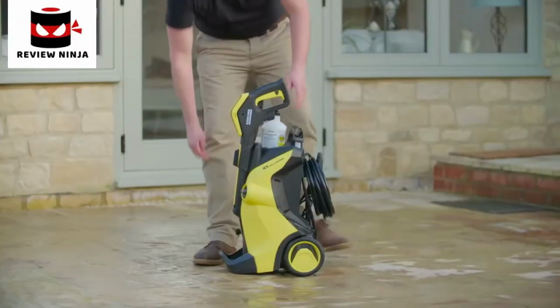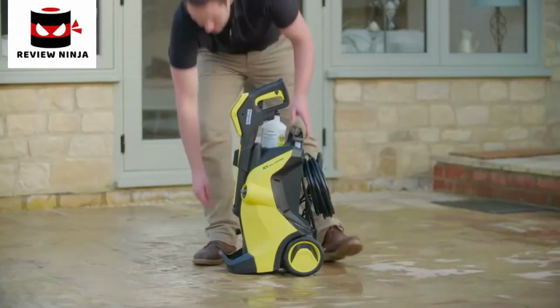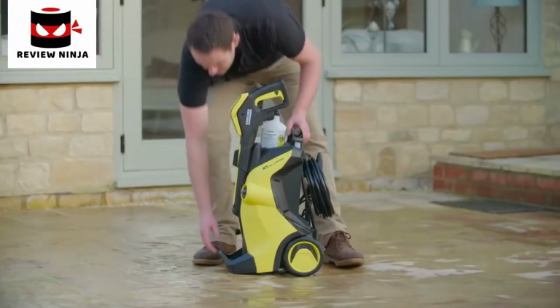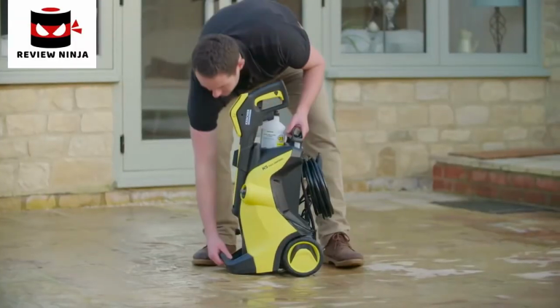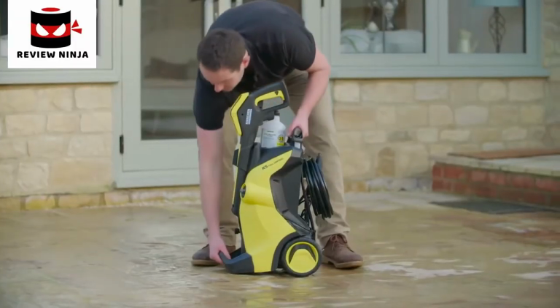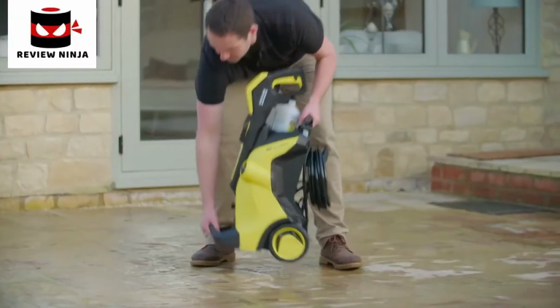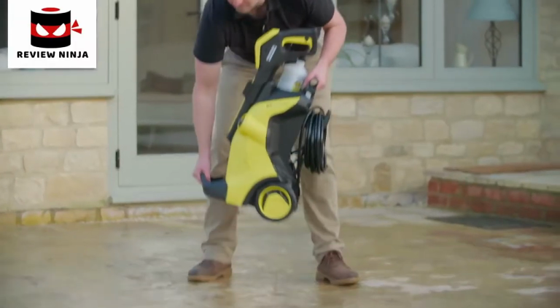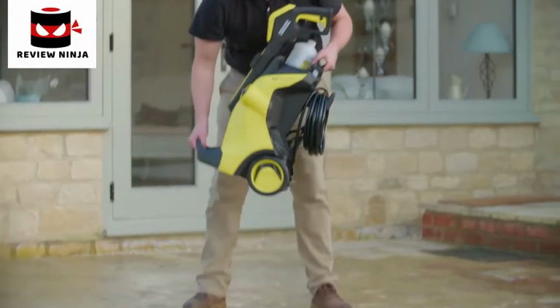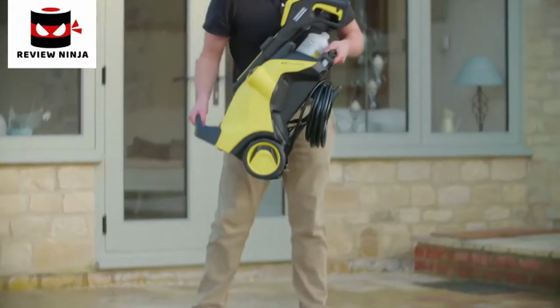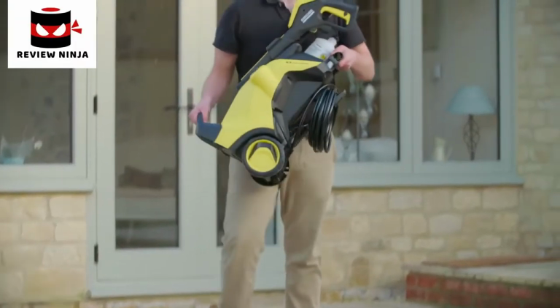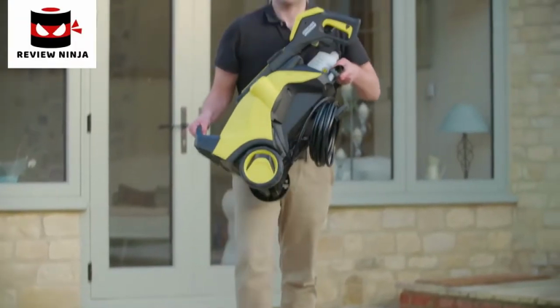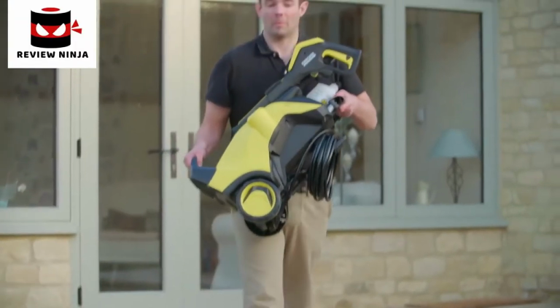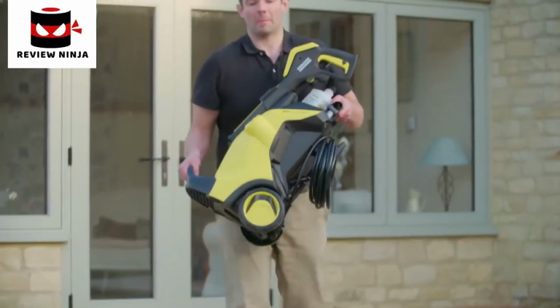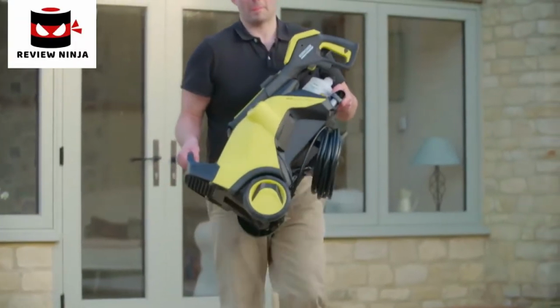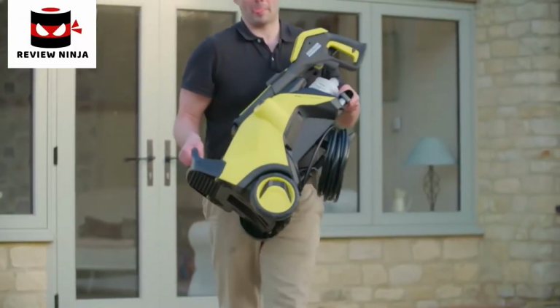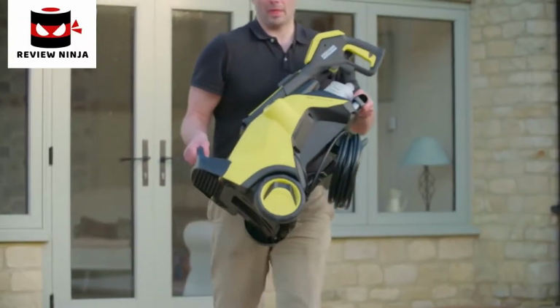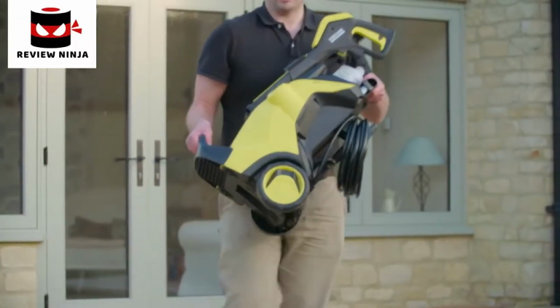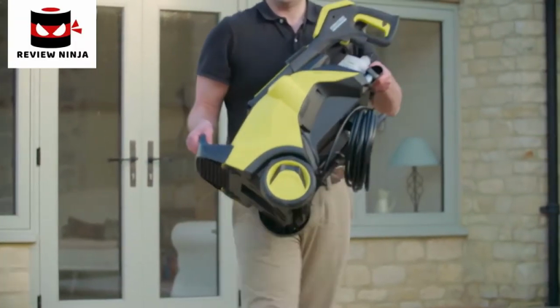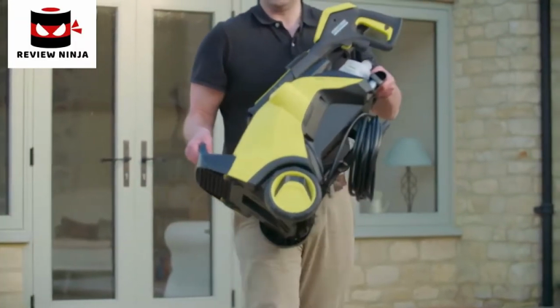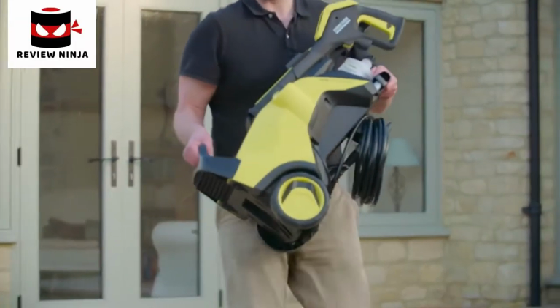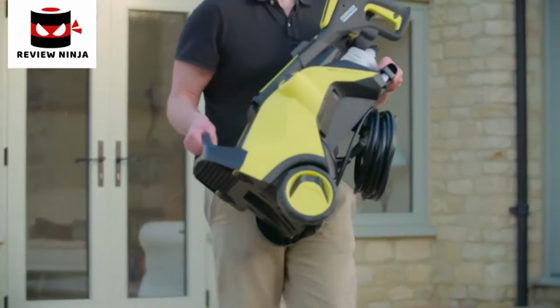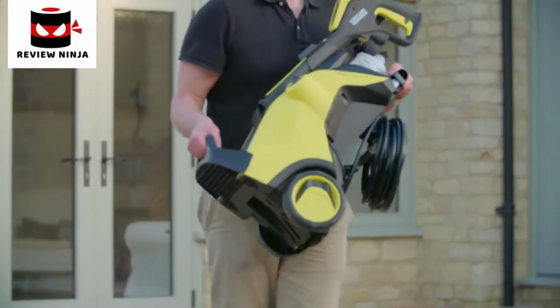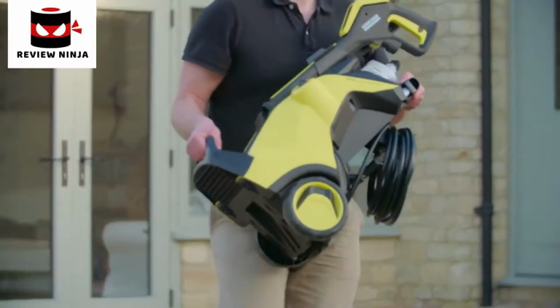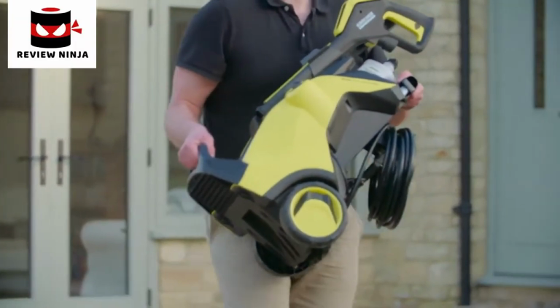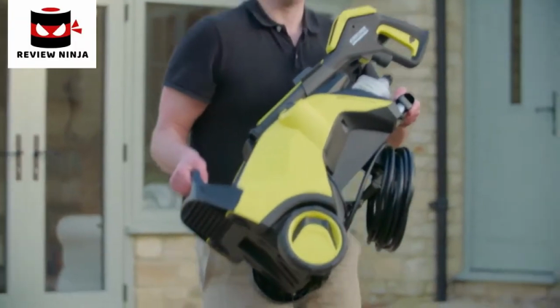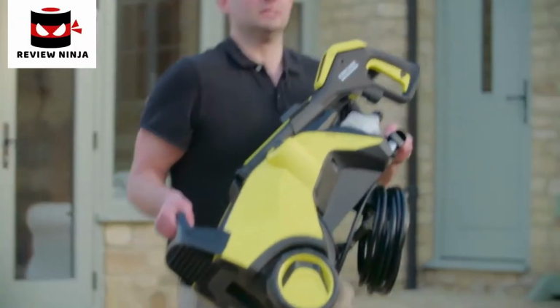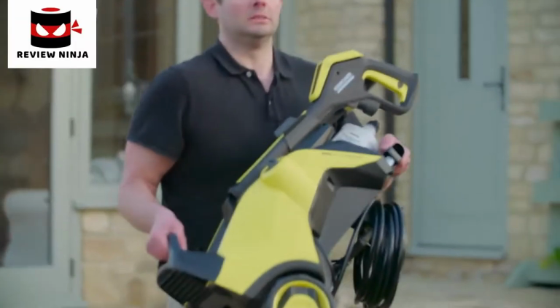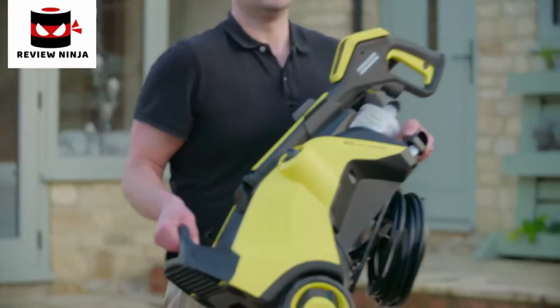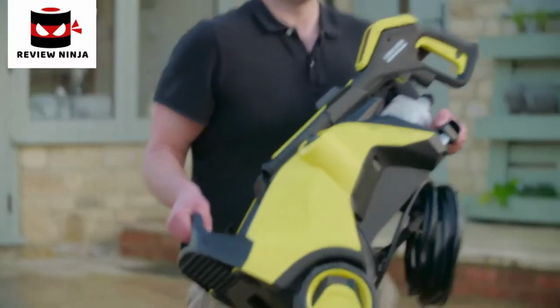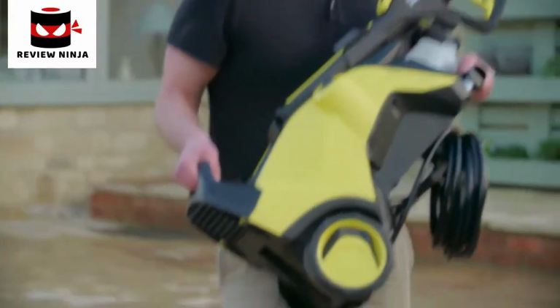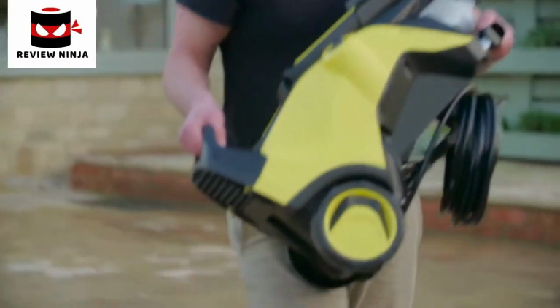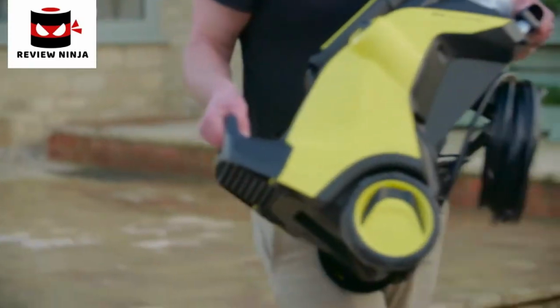Once you've finished, the machine is quick to pack away and the compact design makes it easy to store.